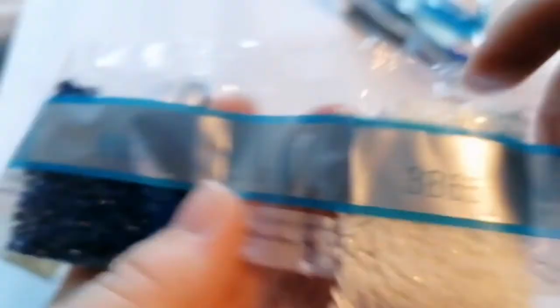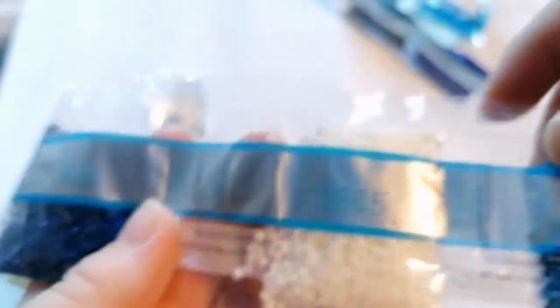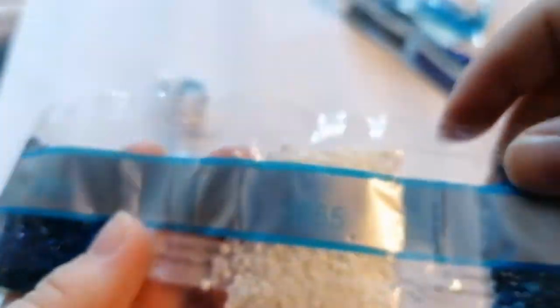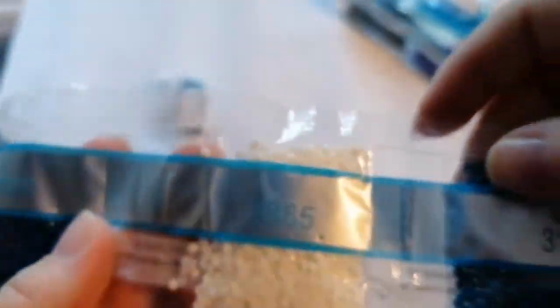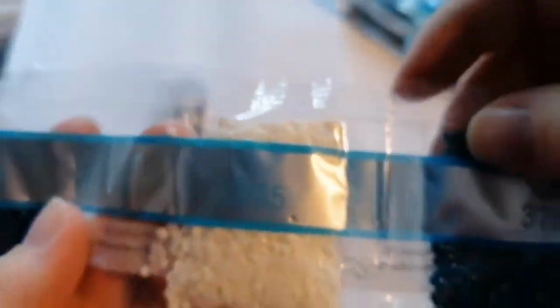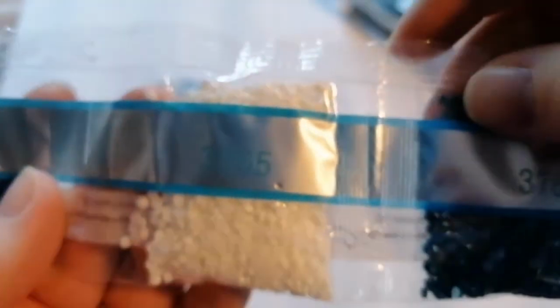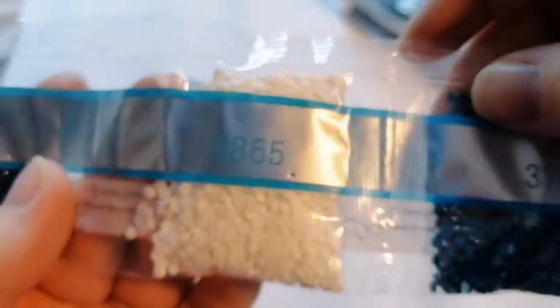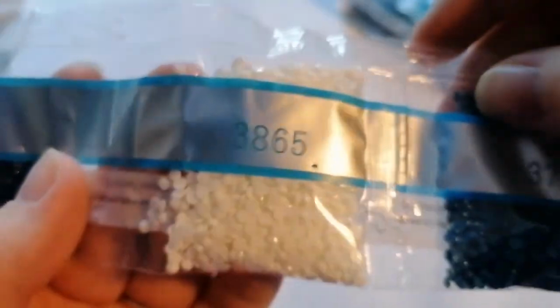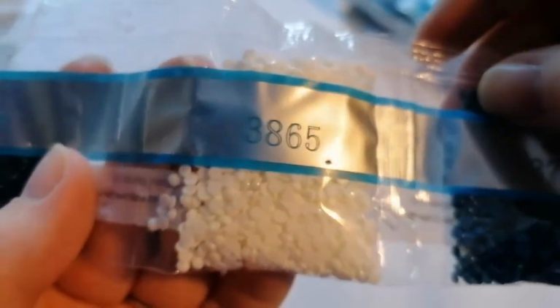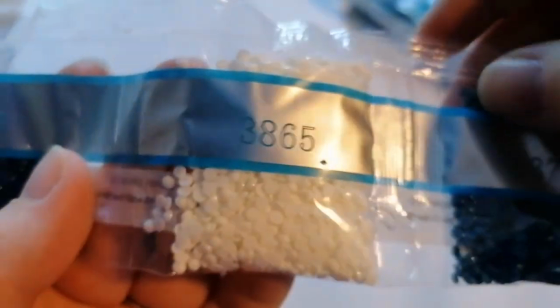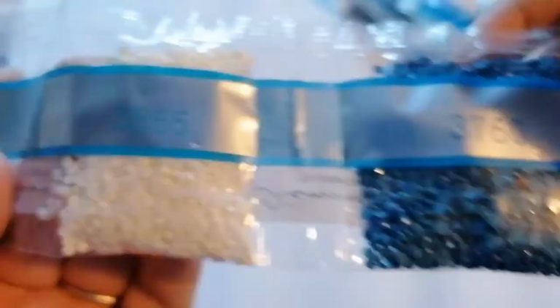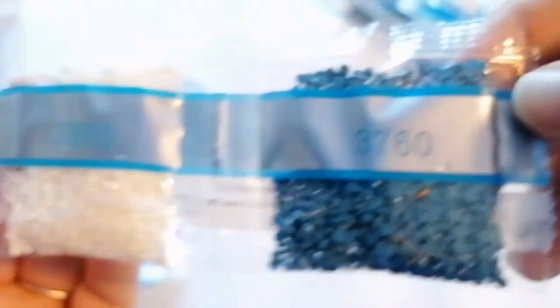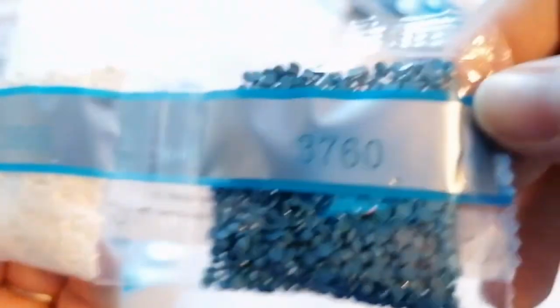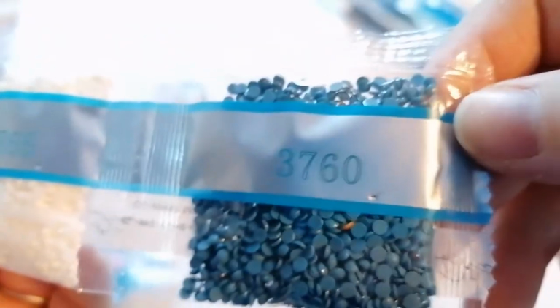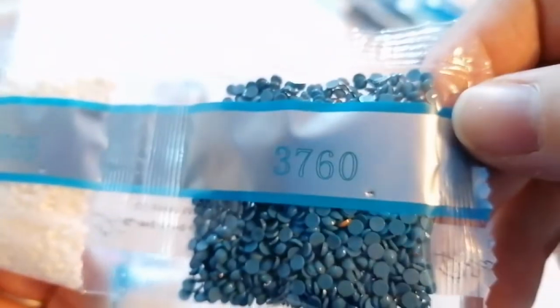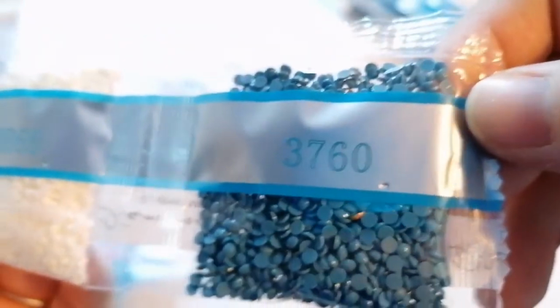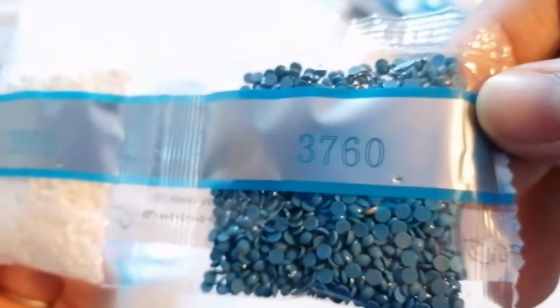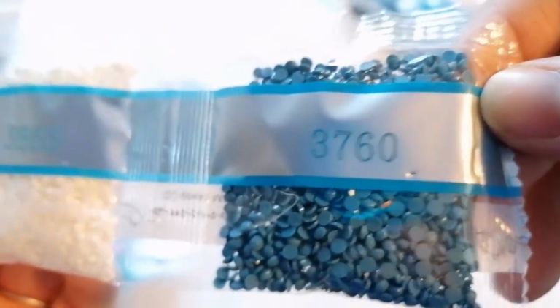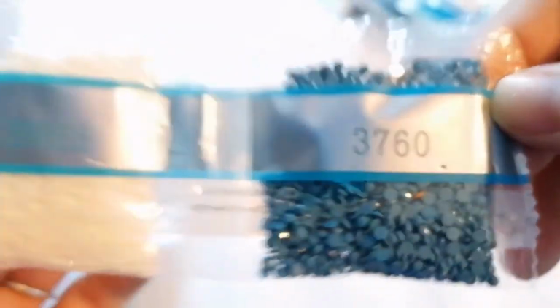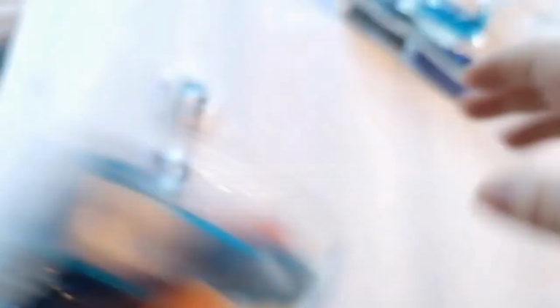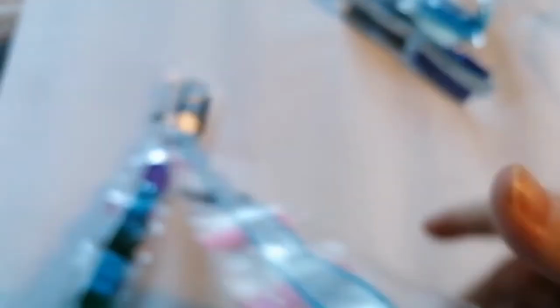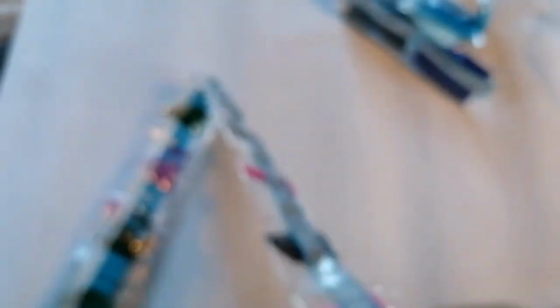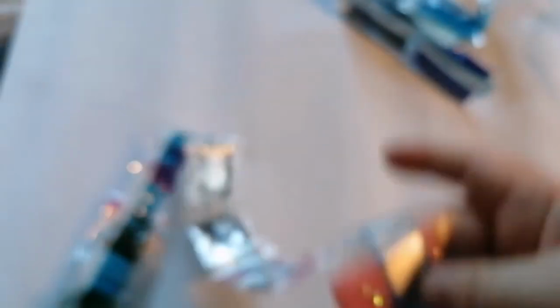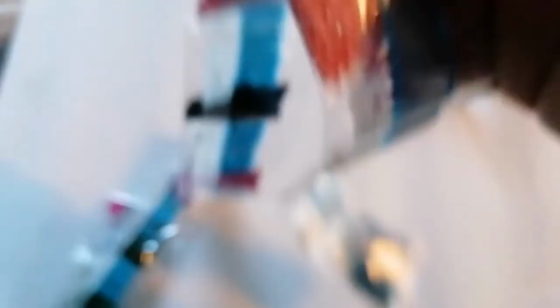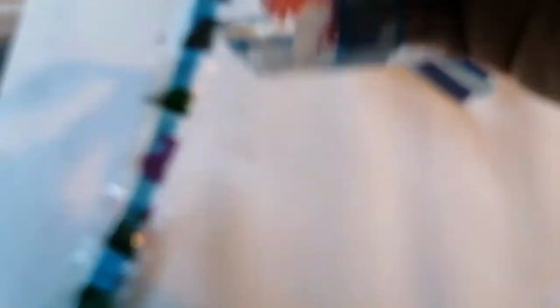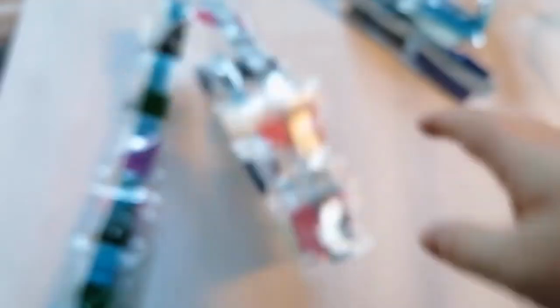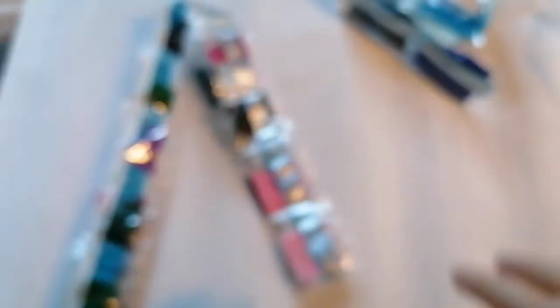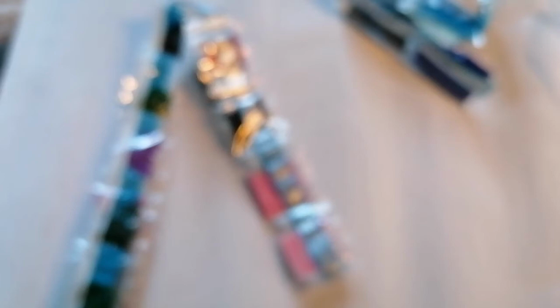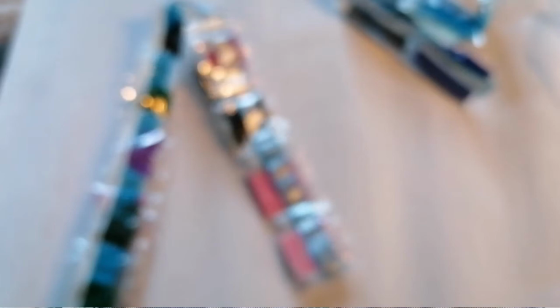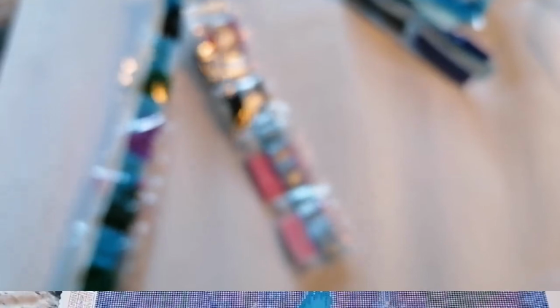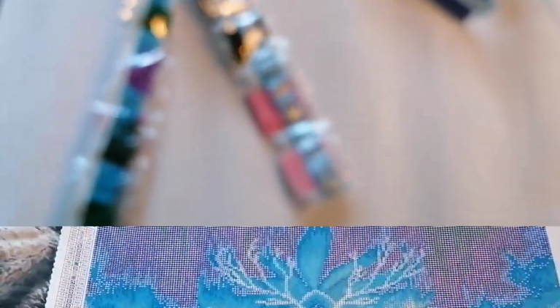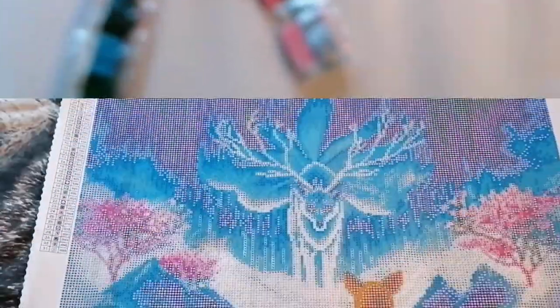803, 3865, and 3760. That's all of them — all back in the baggie.